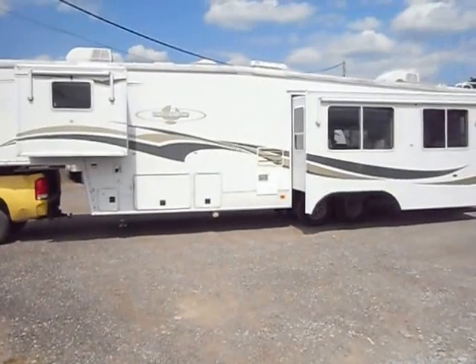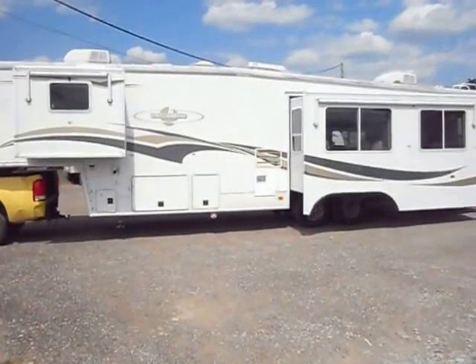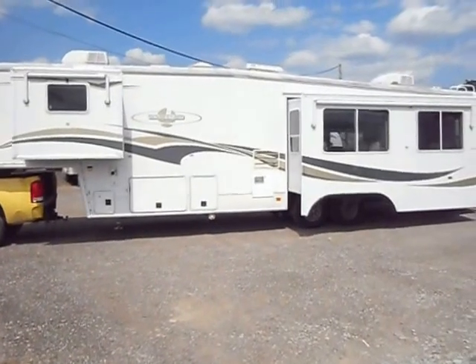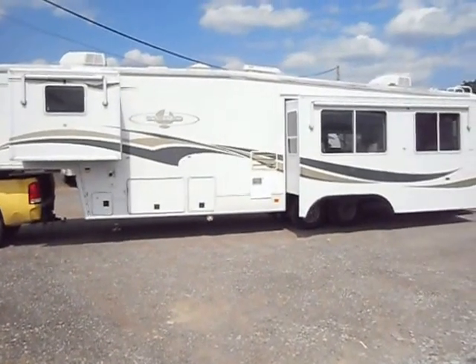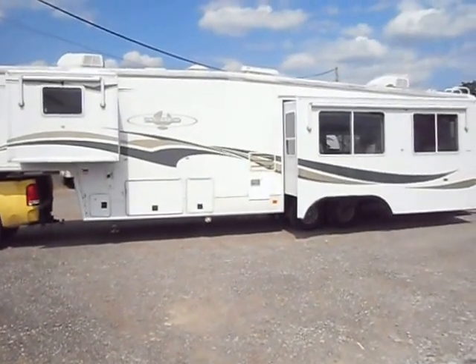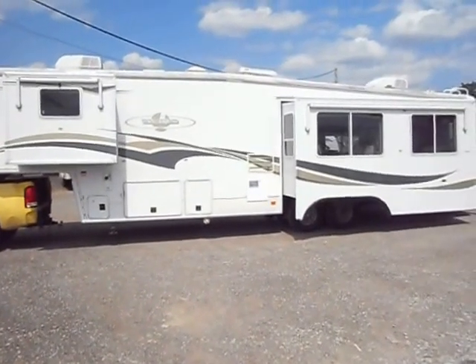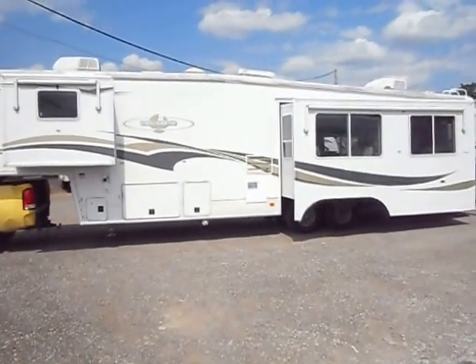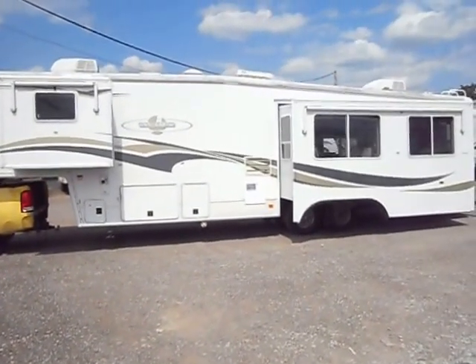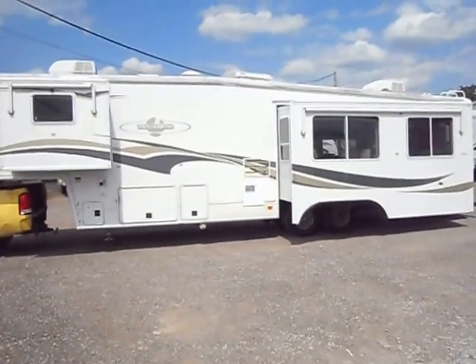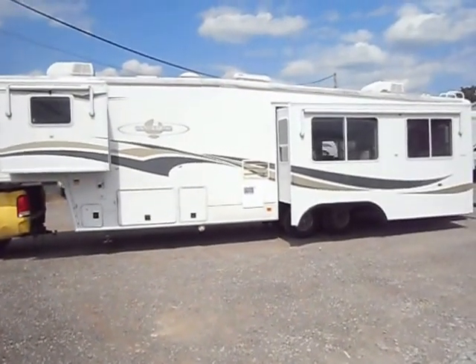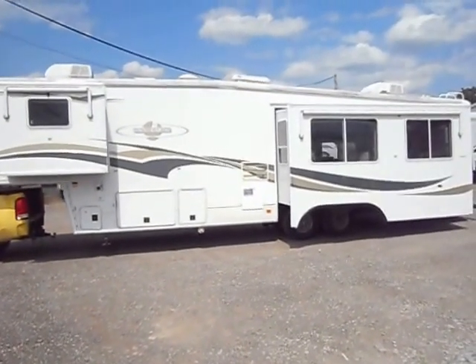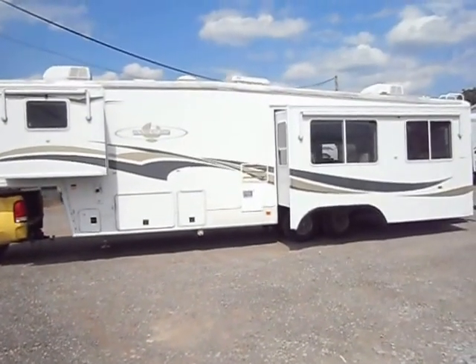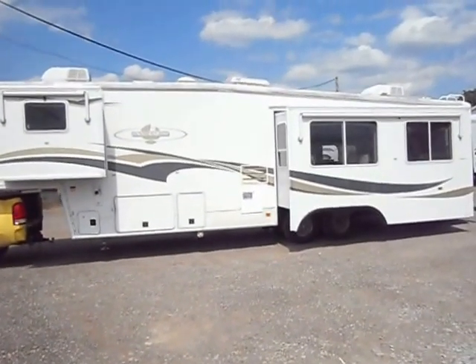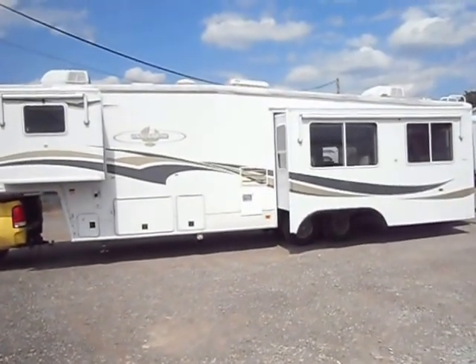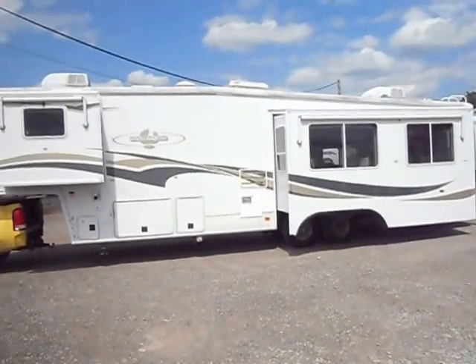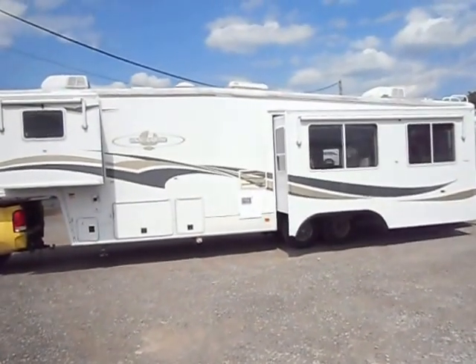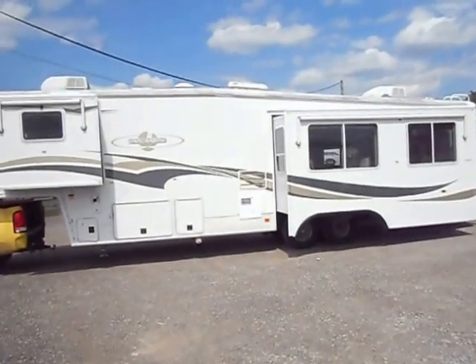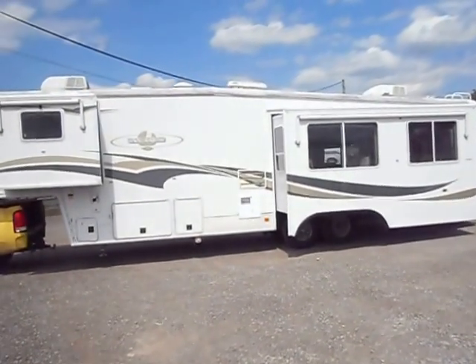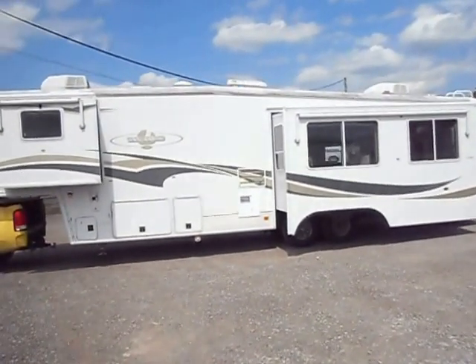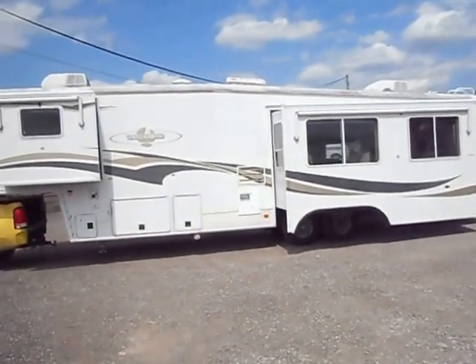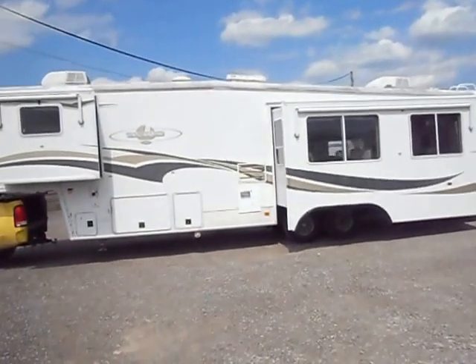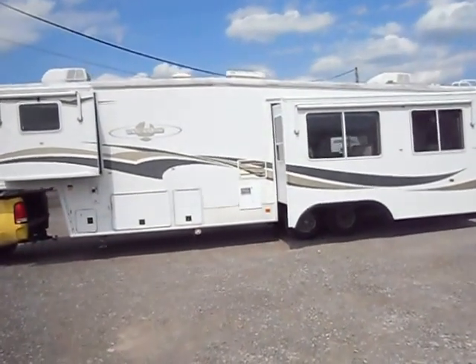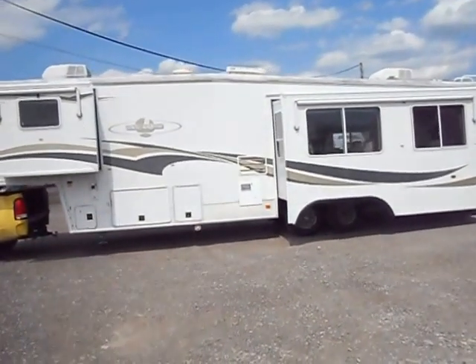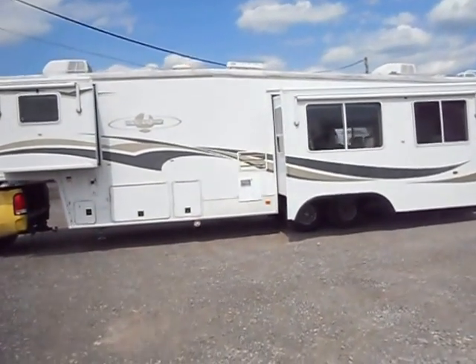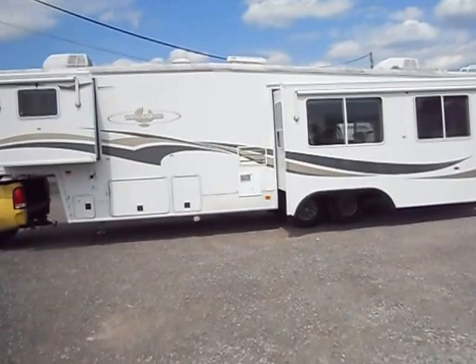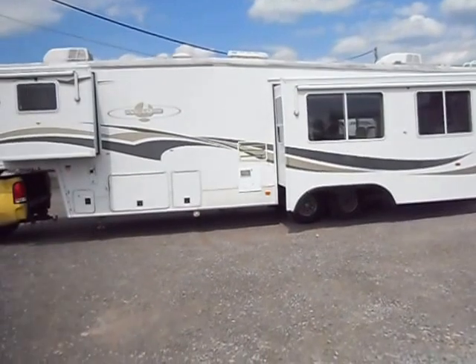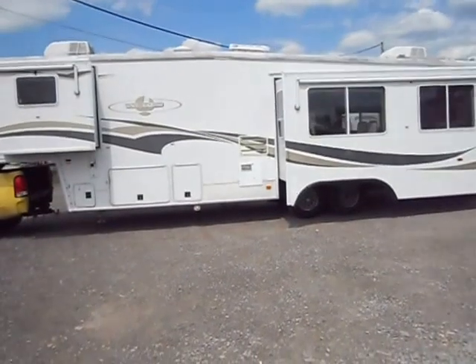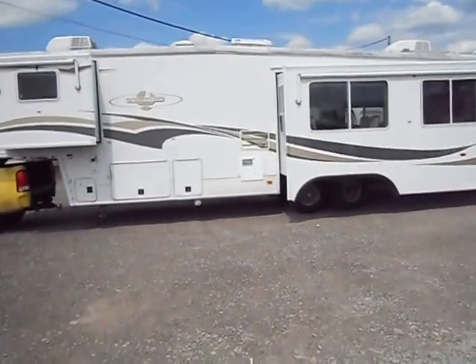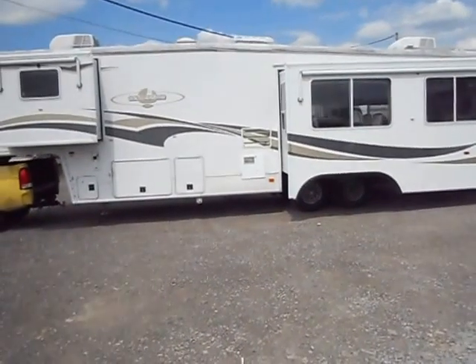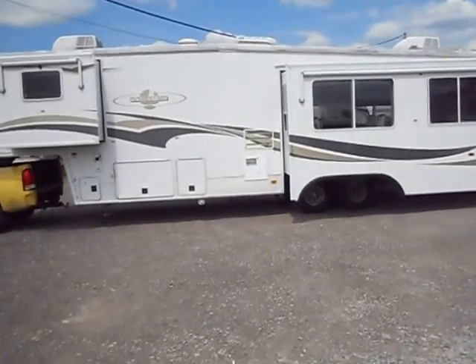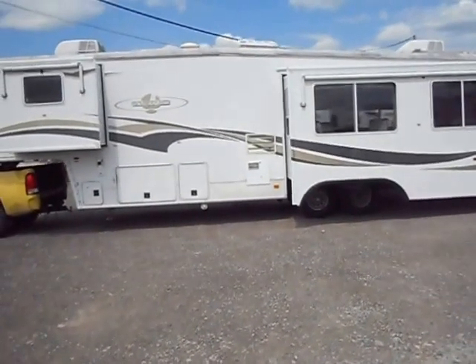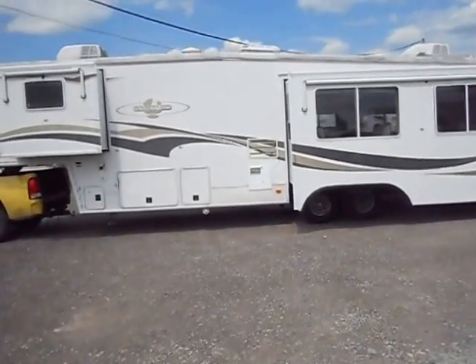Welcome to 4Zs RVs. Today what we have for sale is a 2000 Fleetwood Avion 37R.